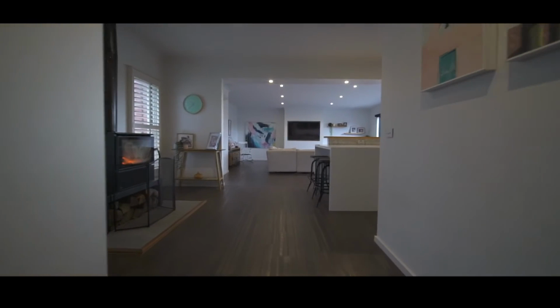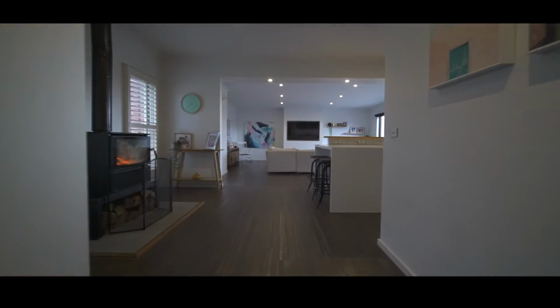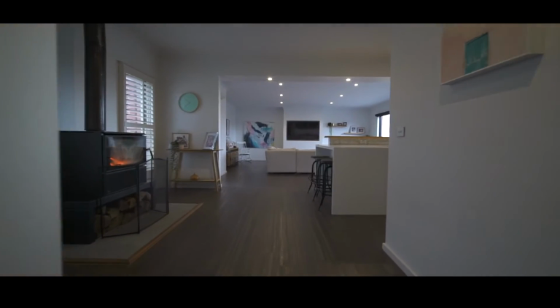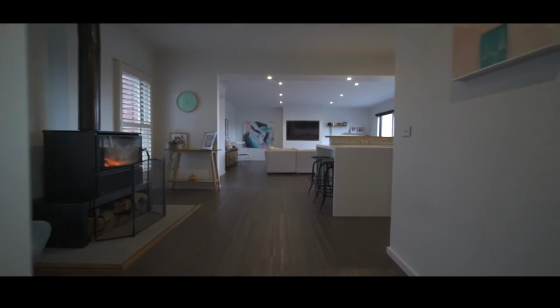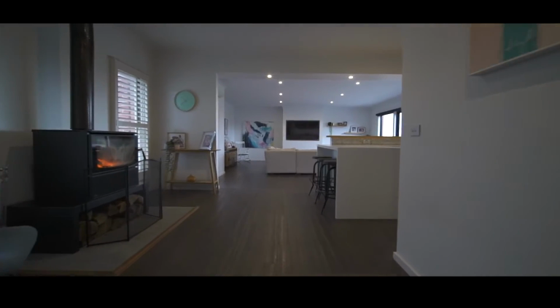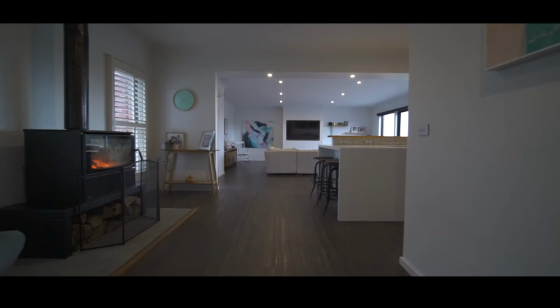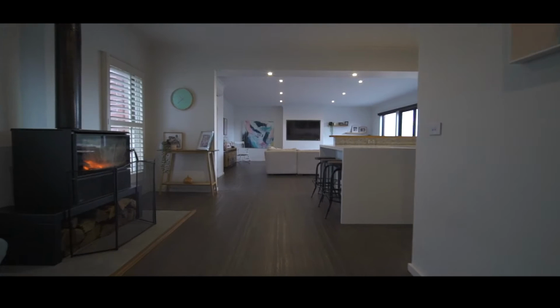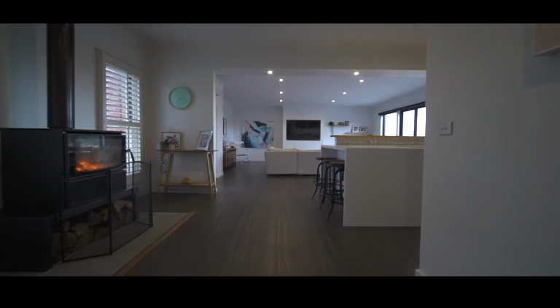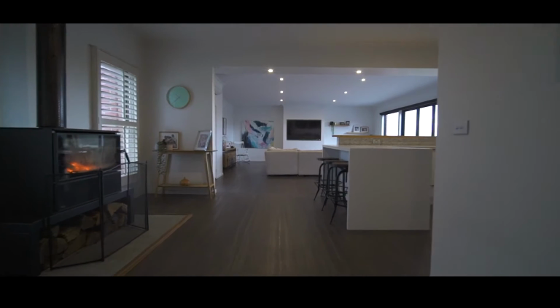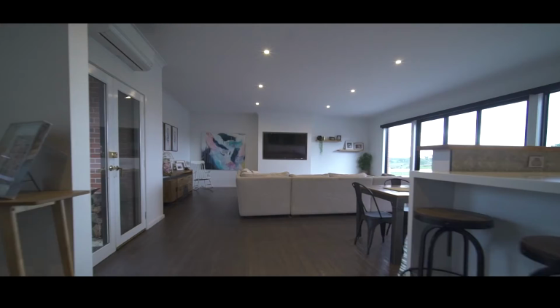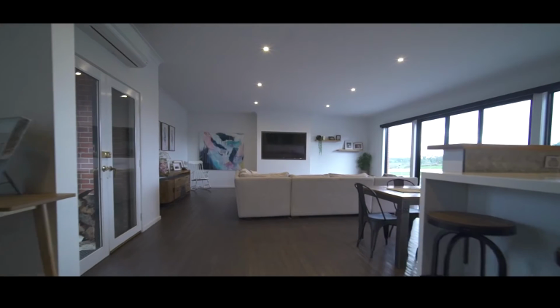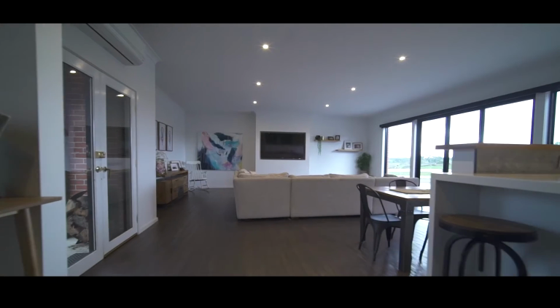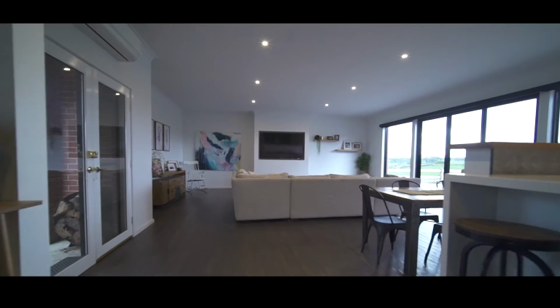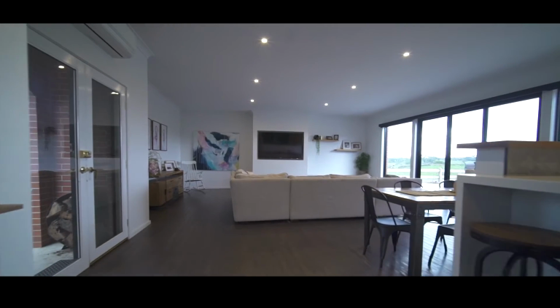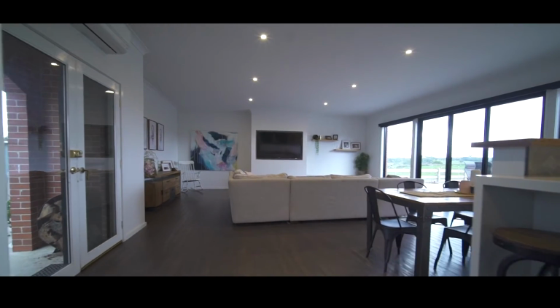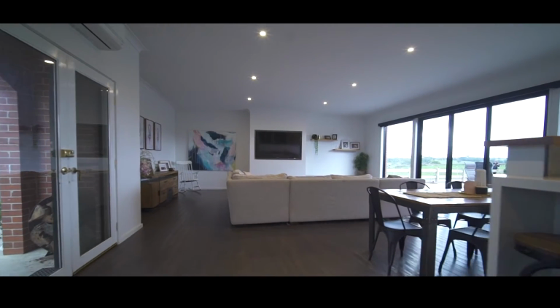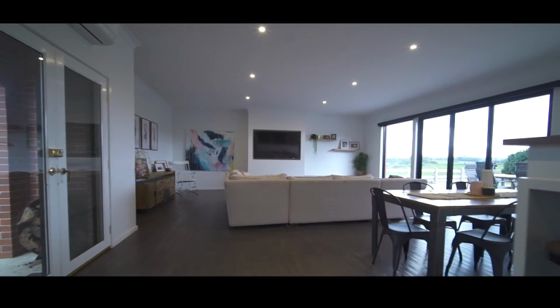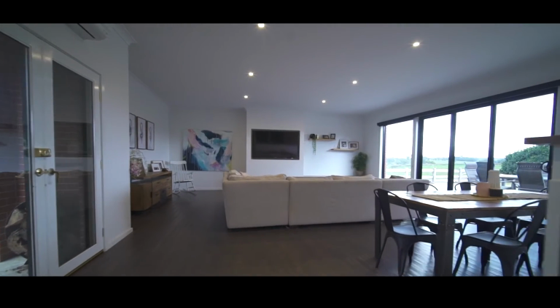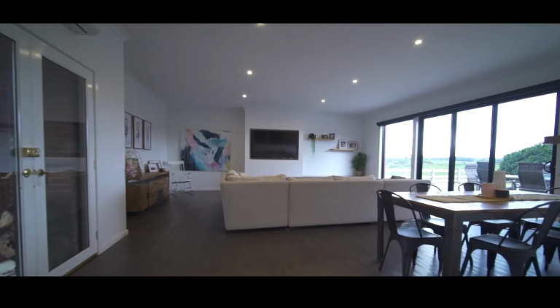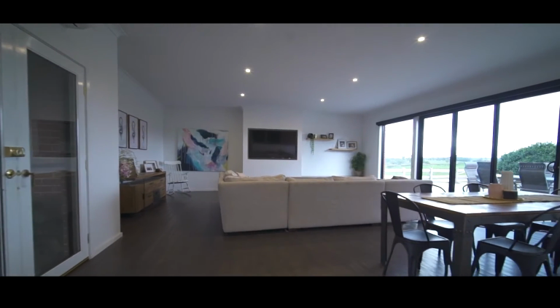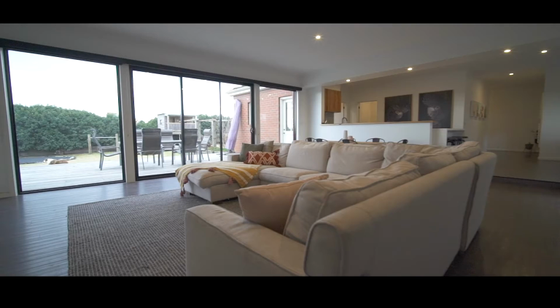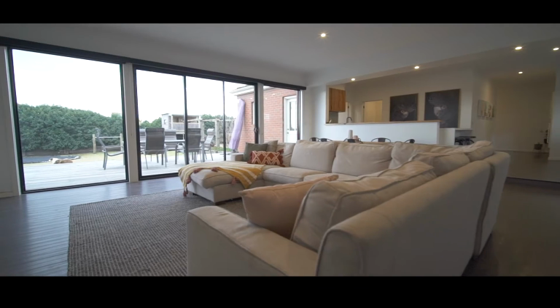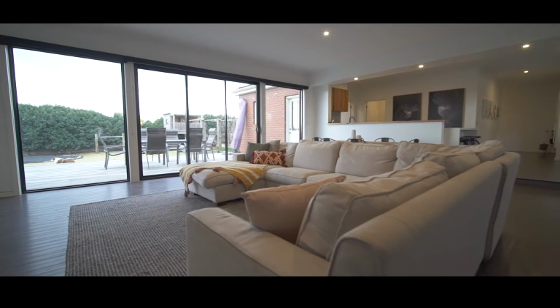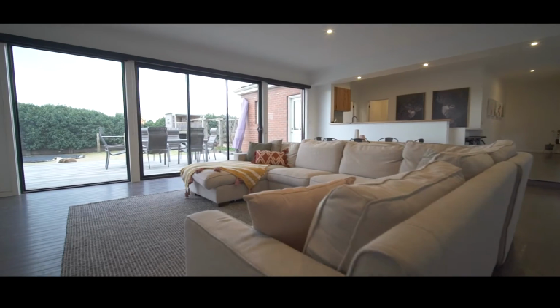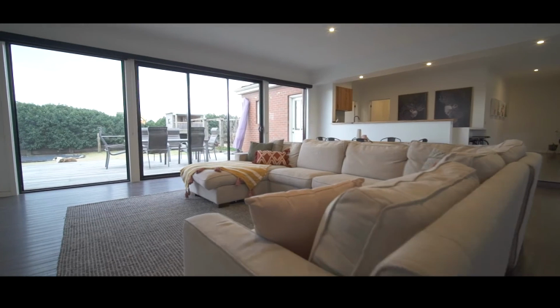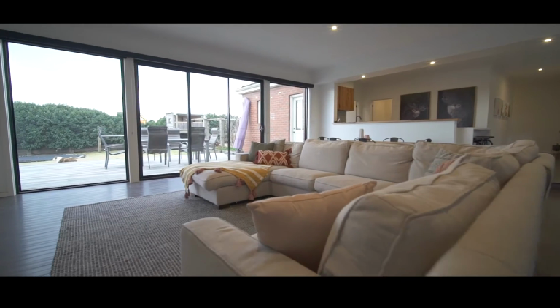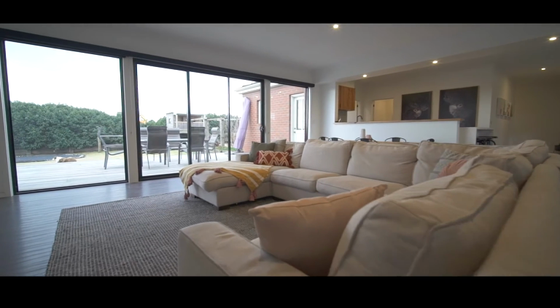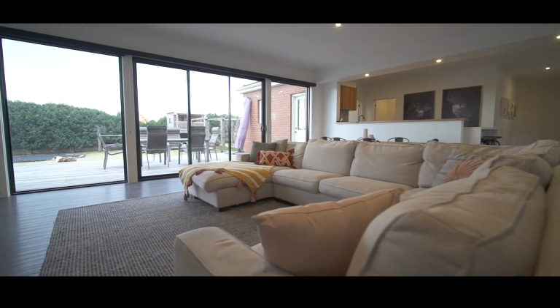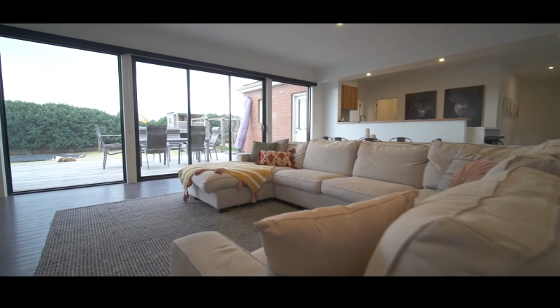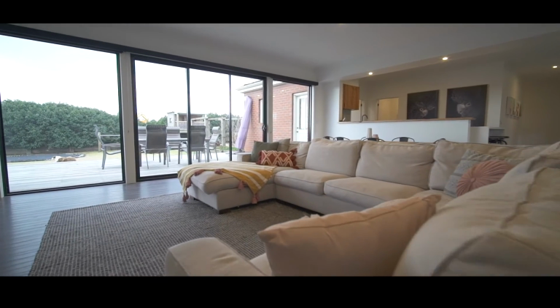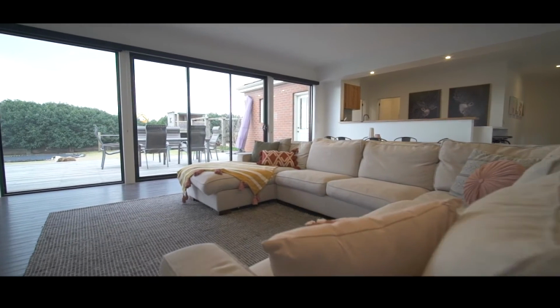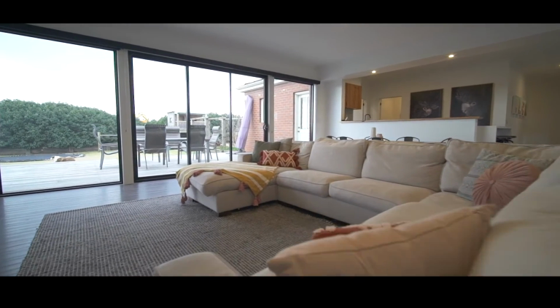The large main living area with high ceilings overlooks the backyard and rear decking and is central to the kitchen and dining area.